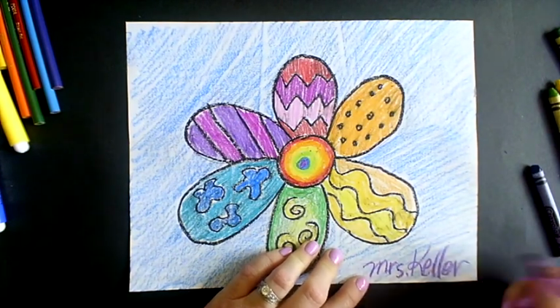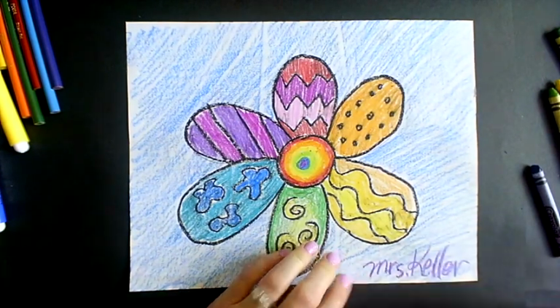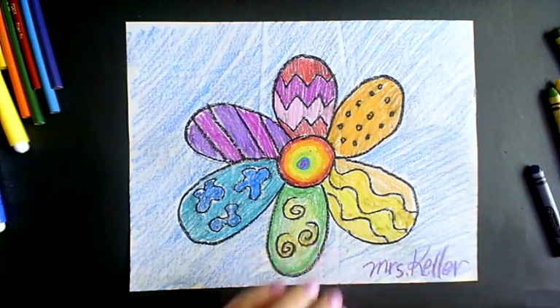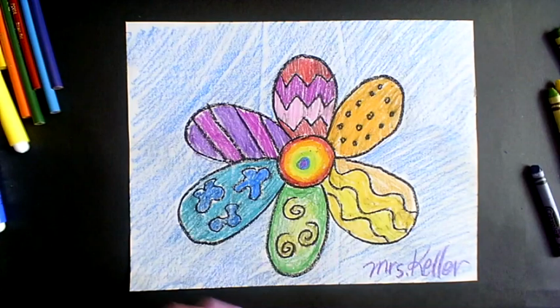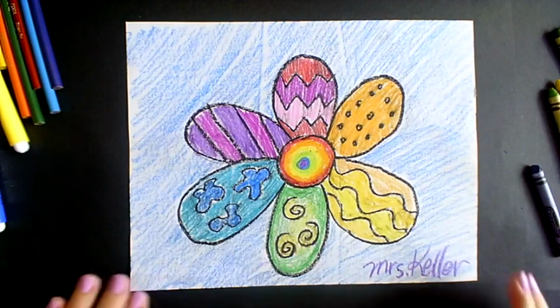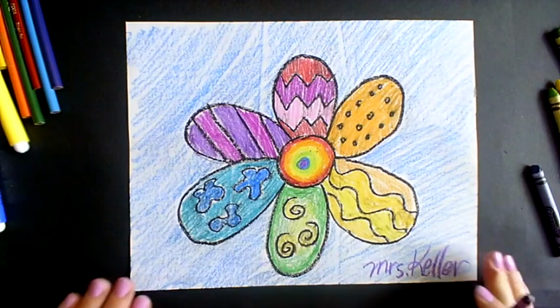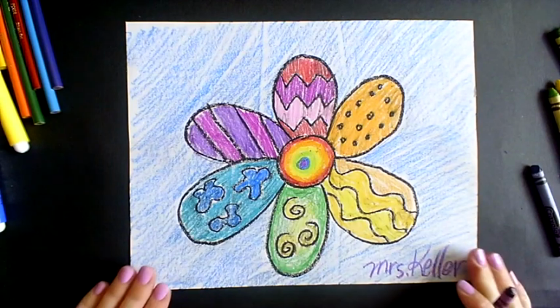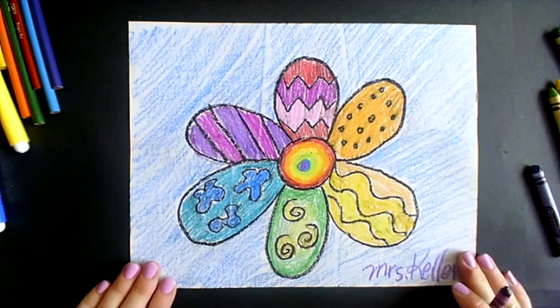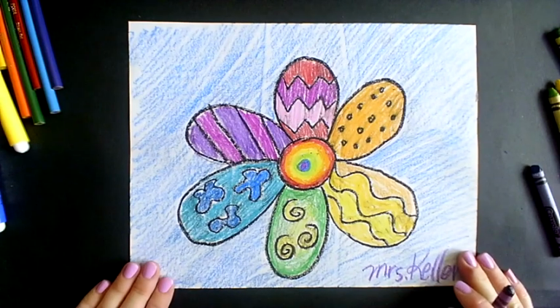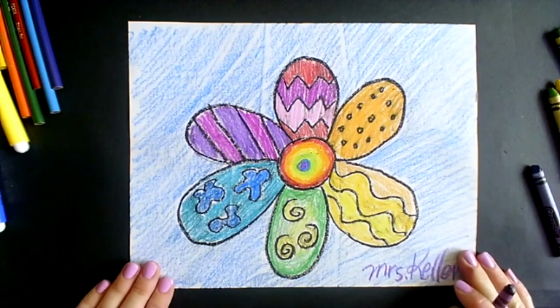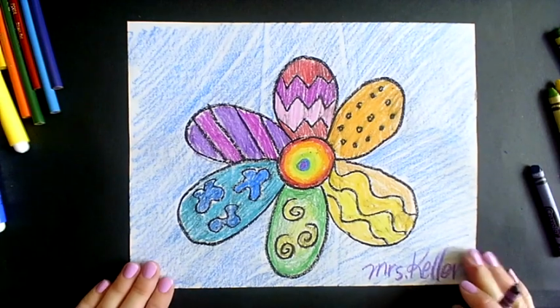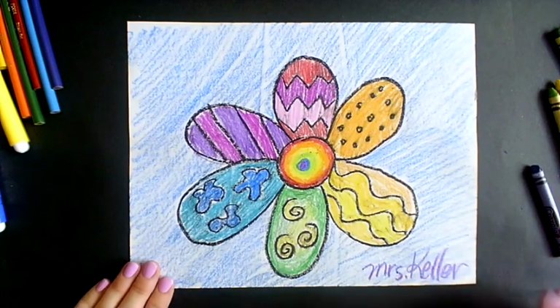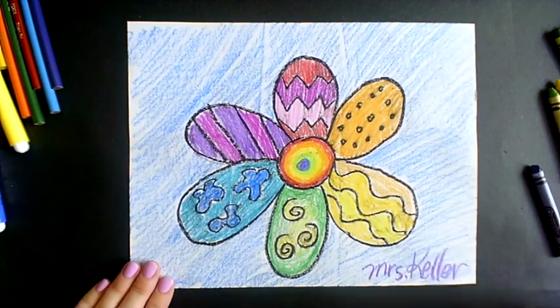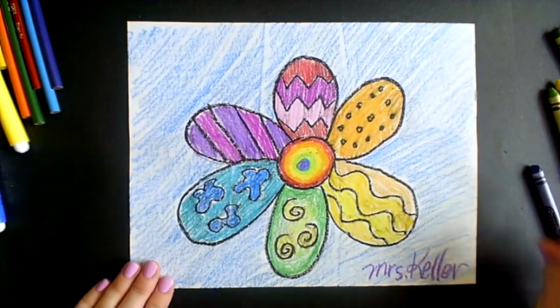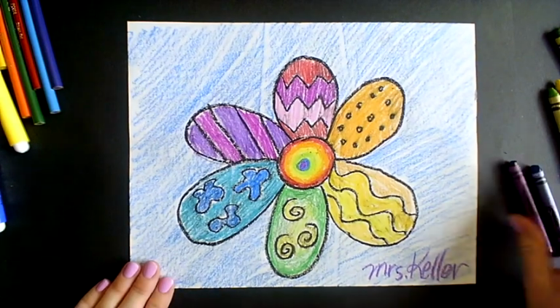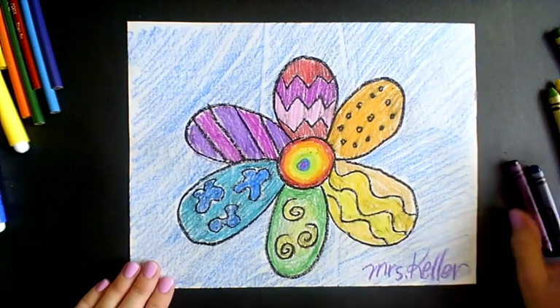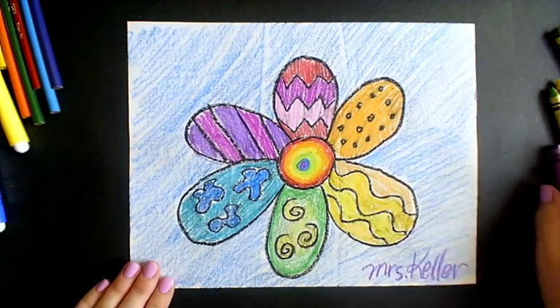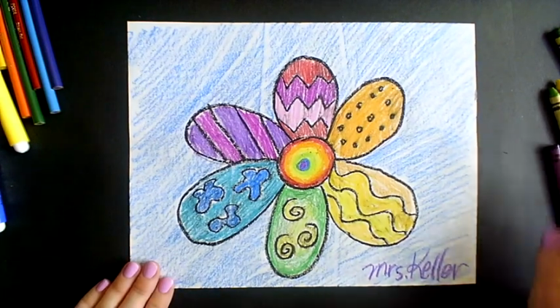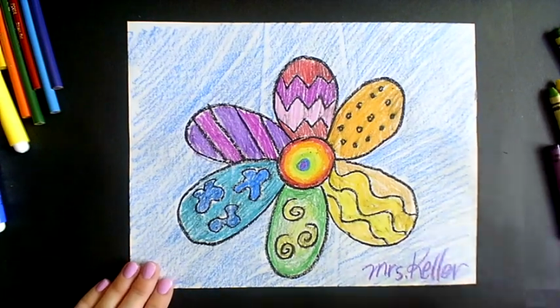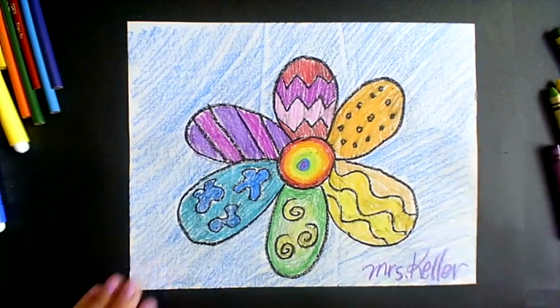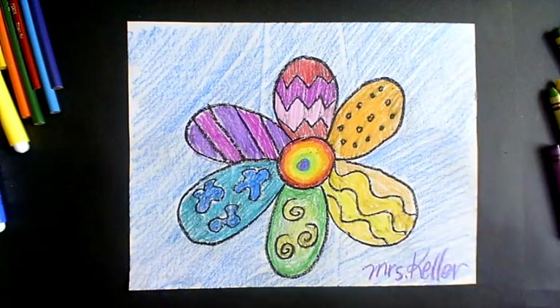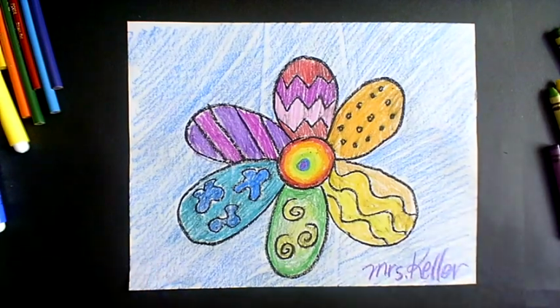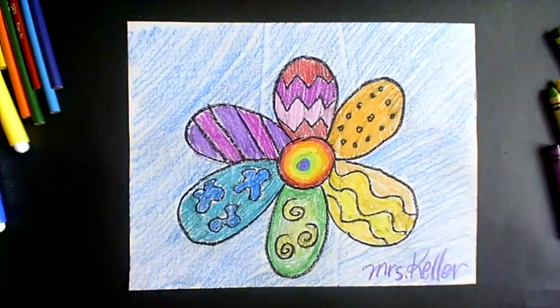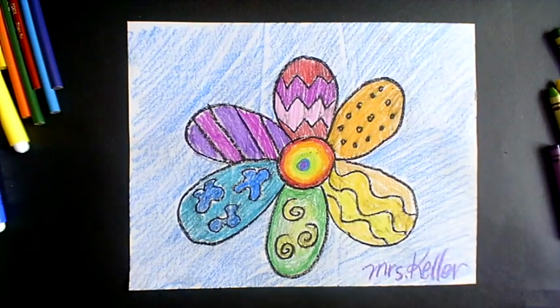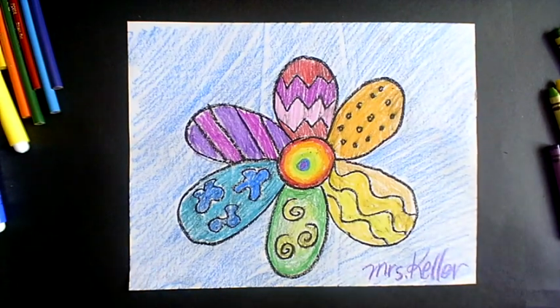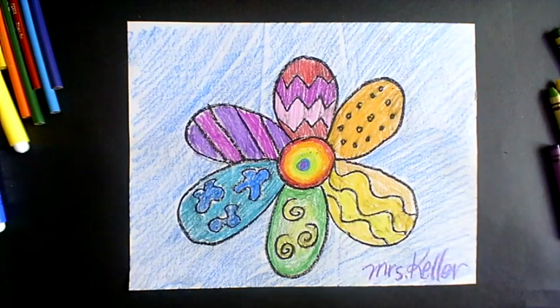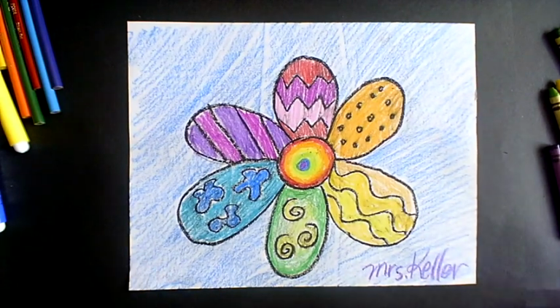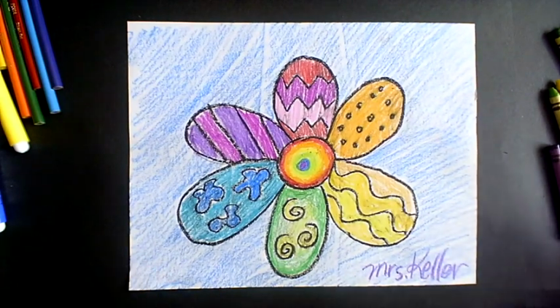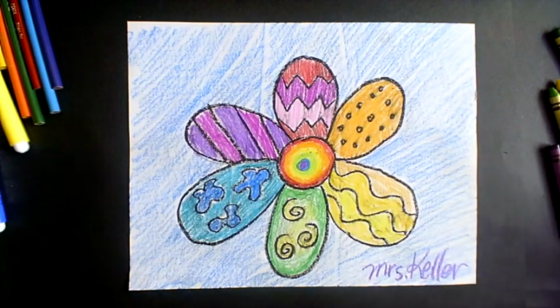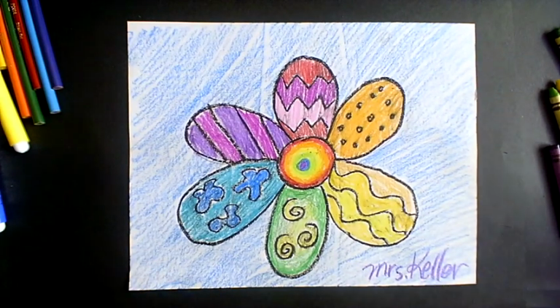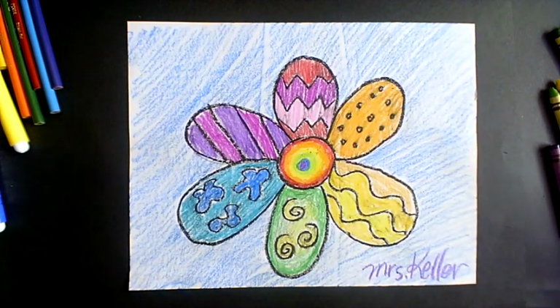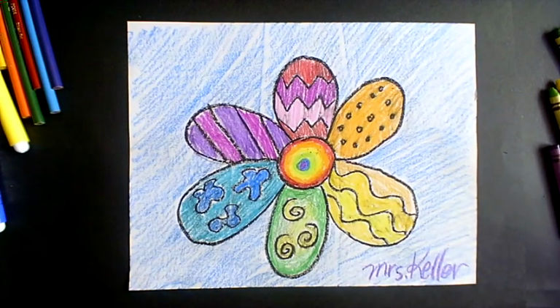Great job today, guys! Stay creative and go Ospreys!